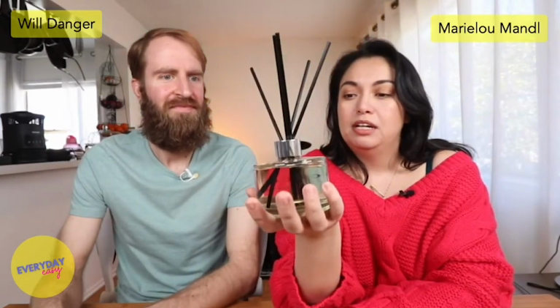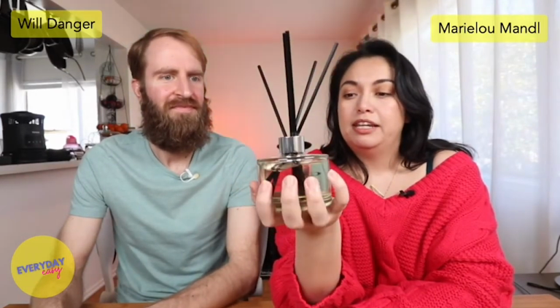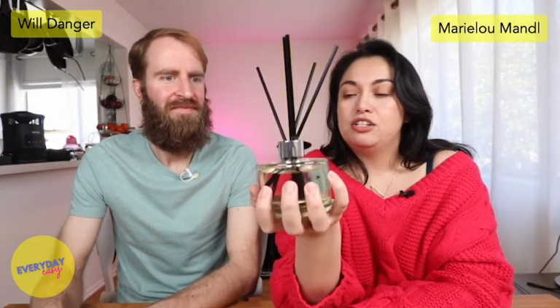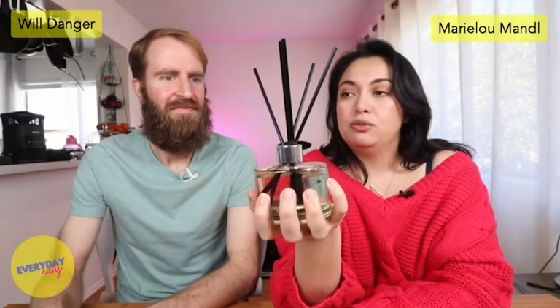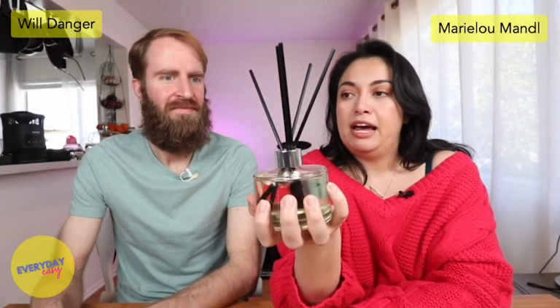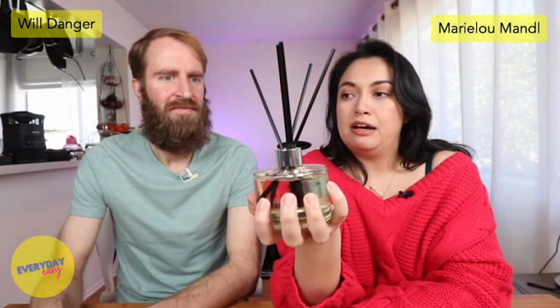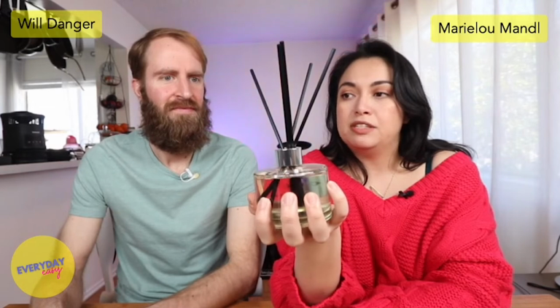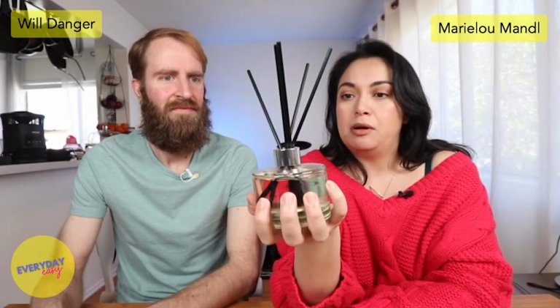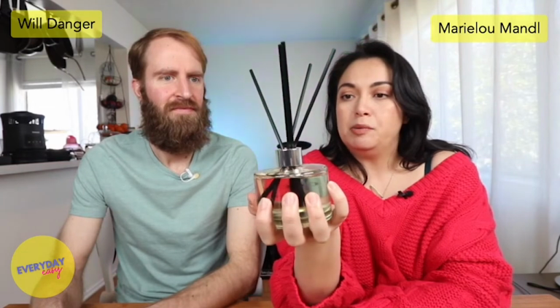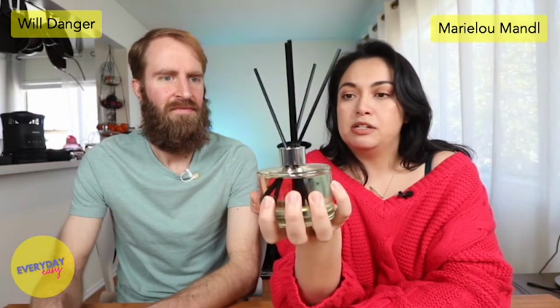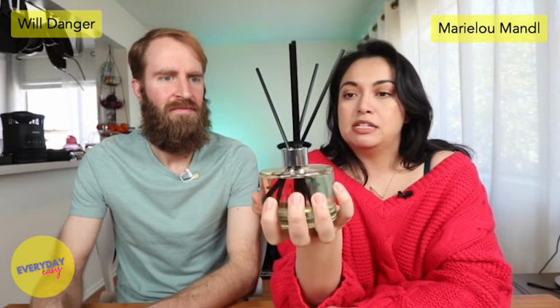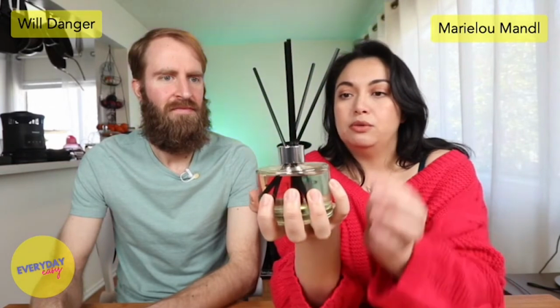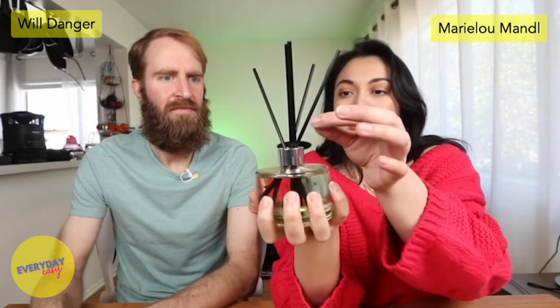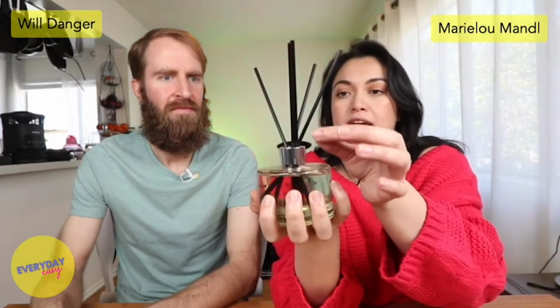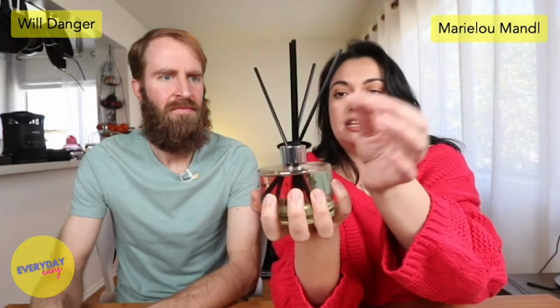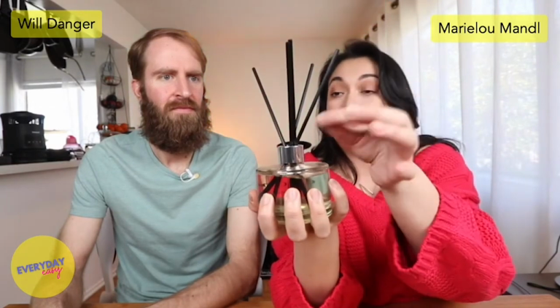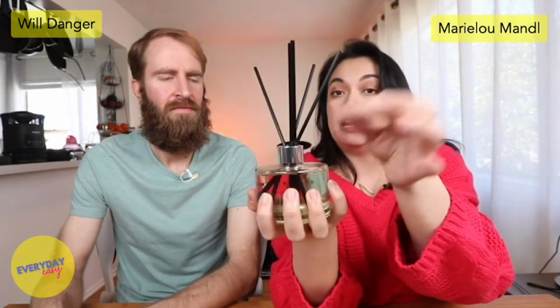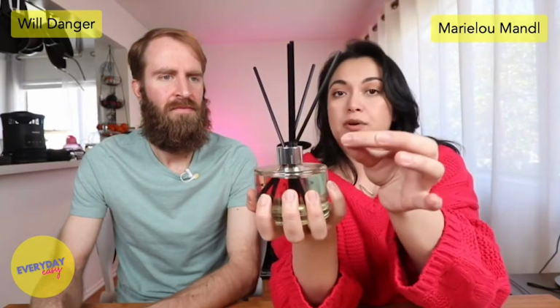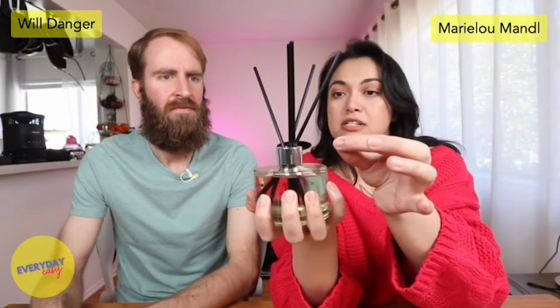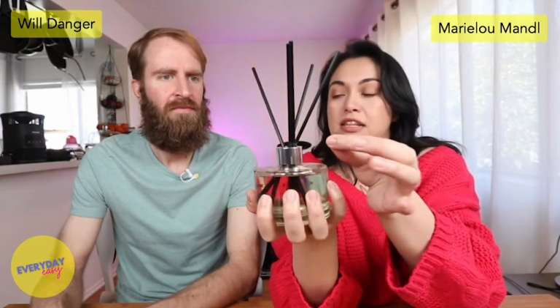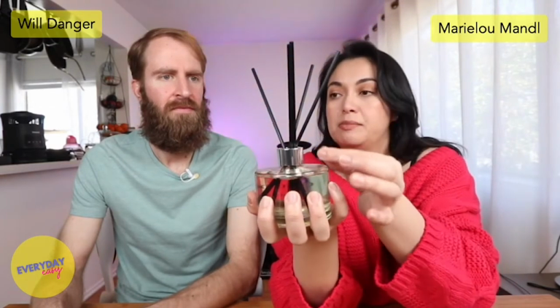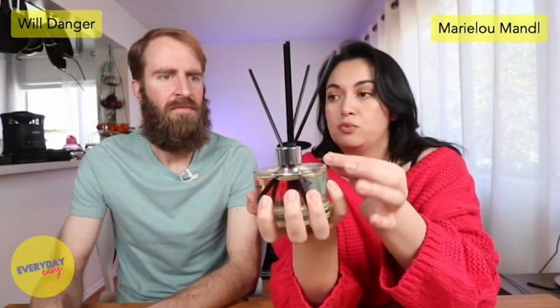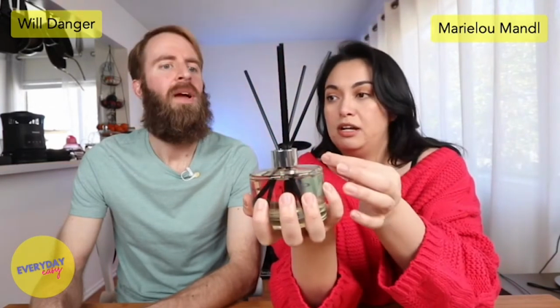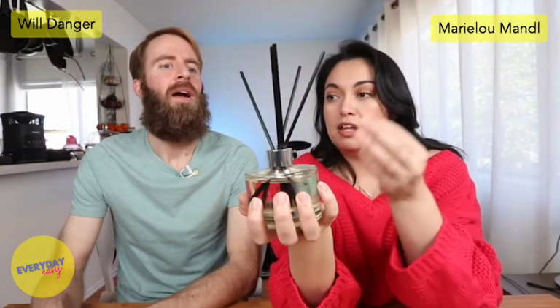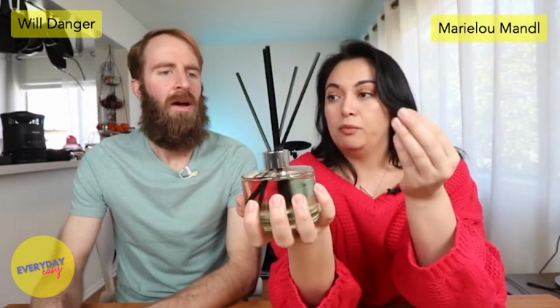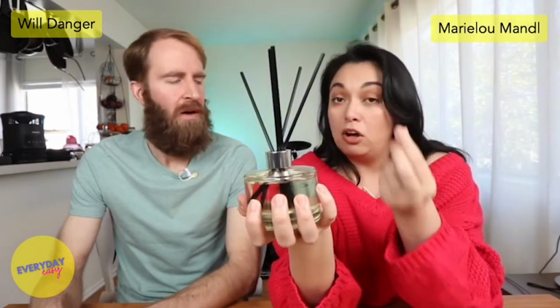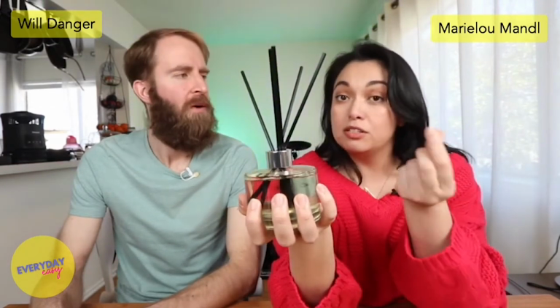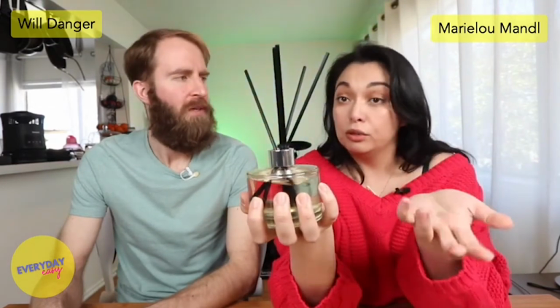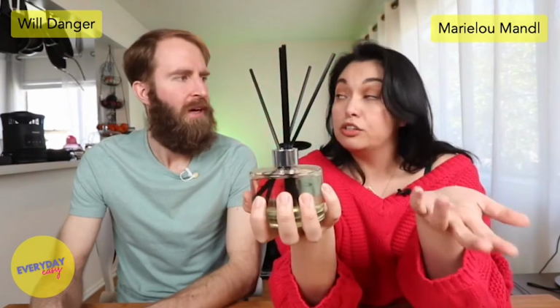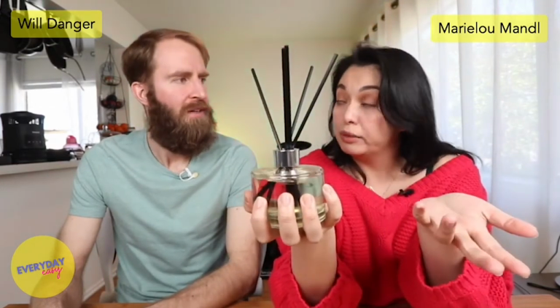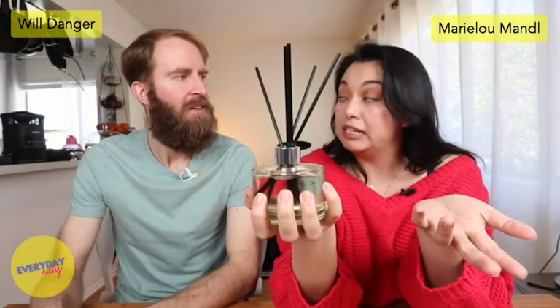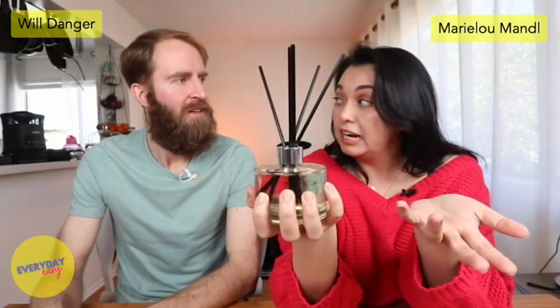They do have some options where you can get them with flowers in them as well, which also looked really nice.